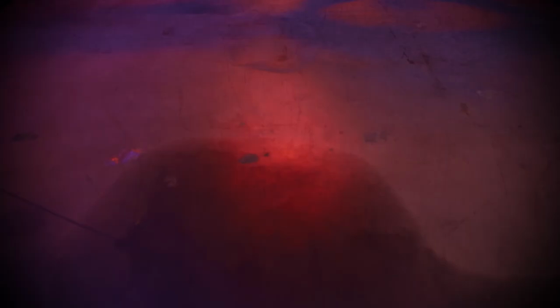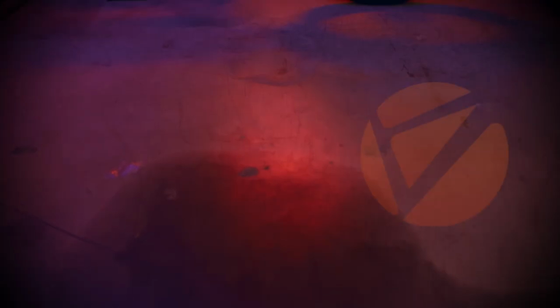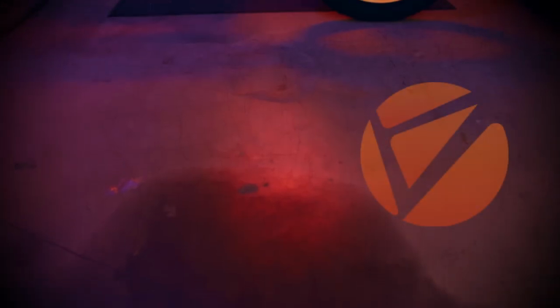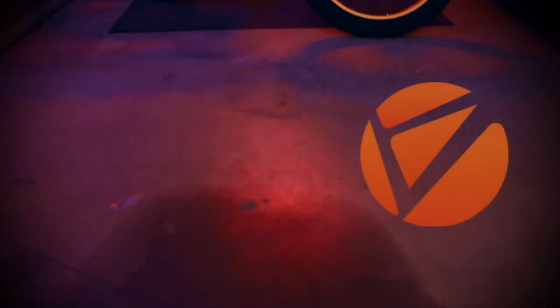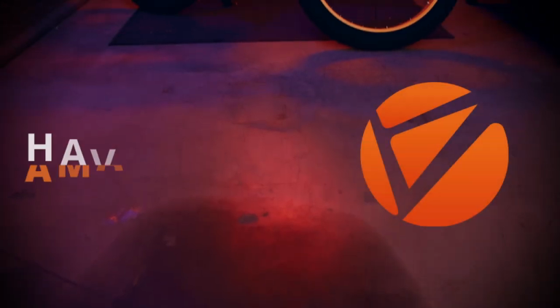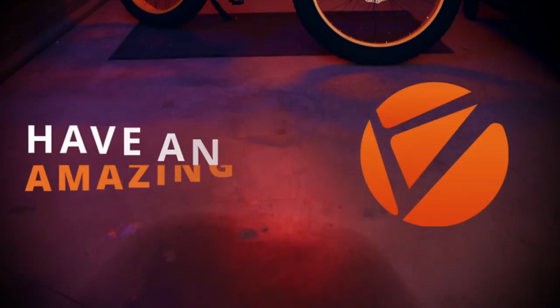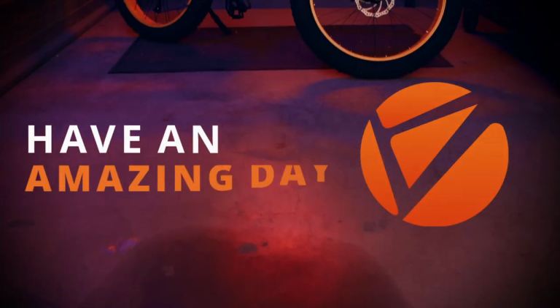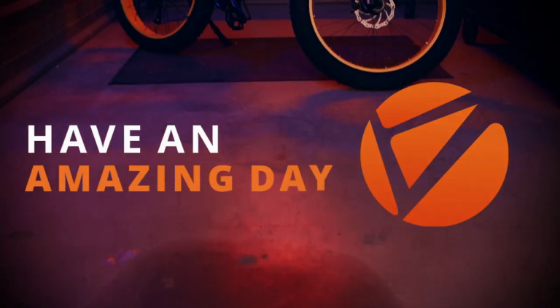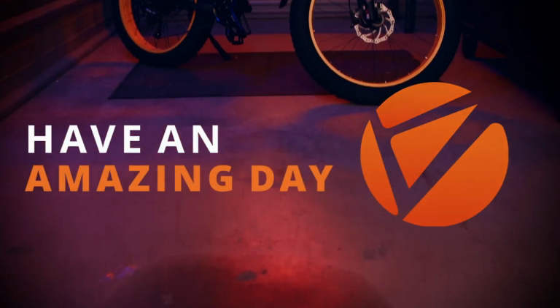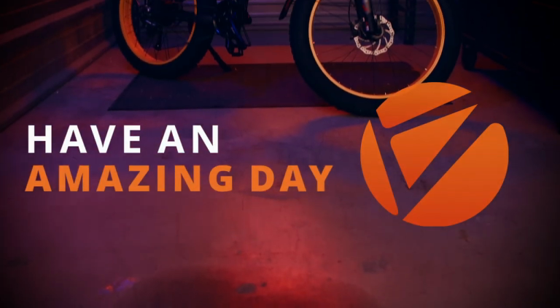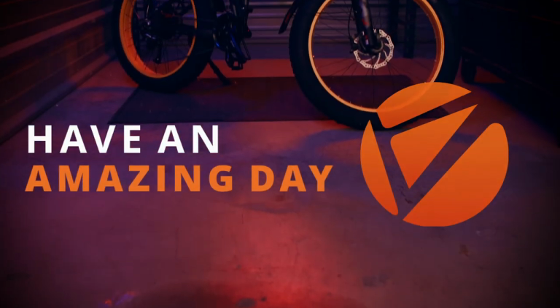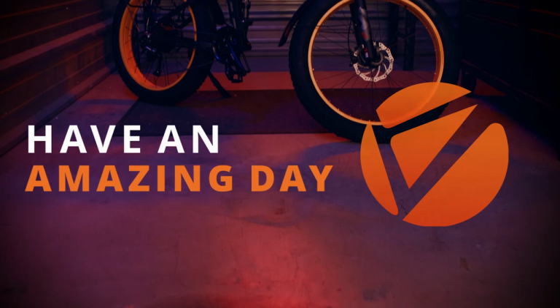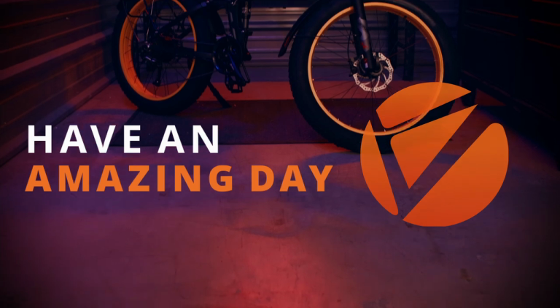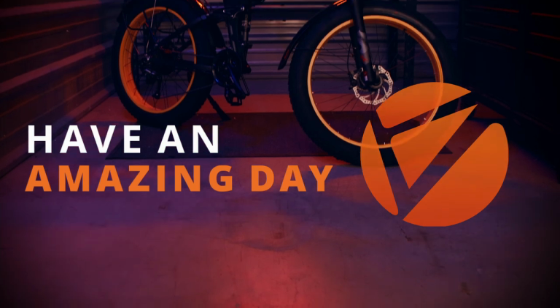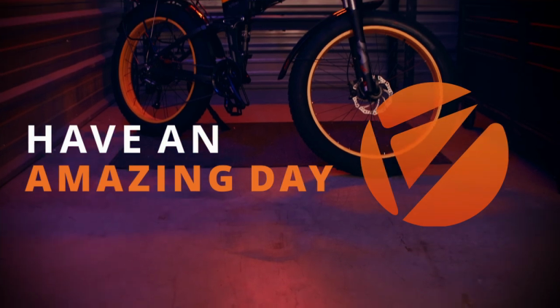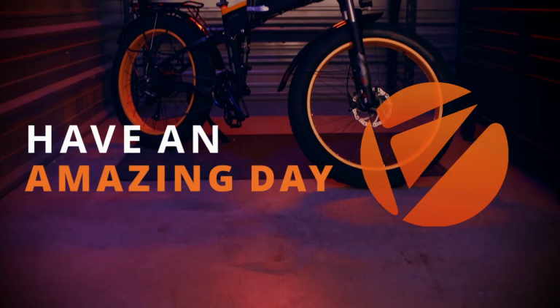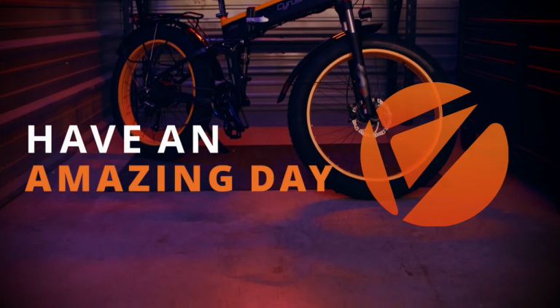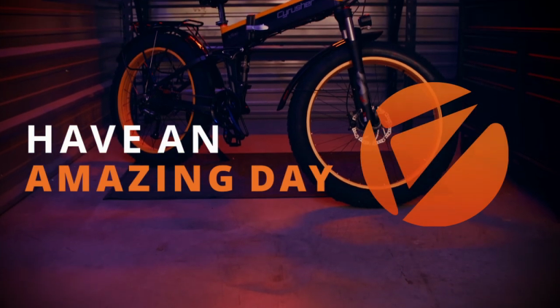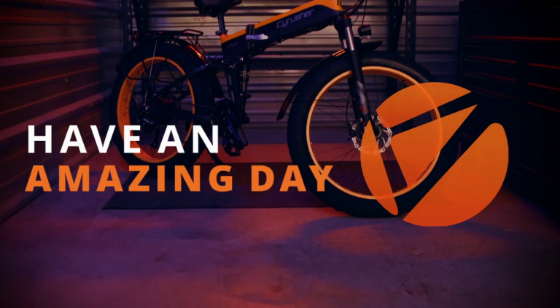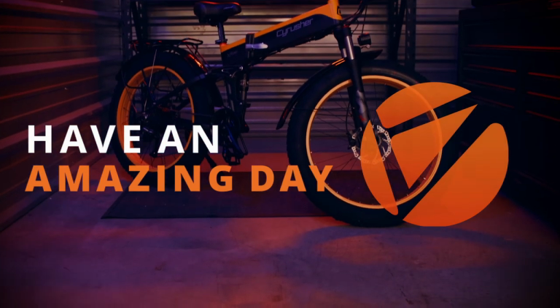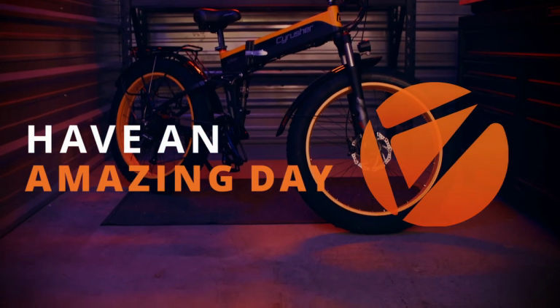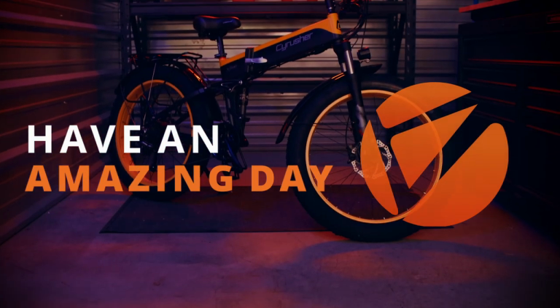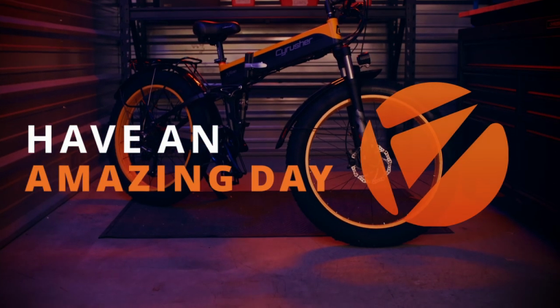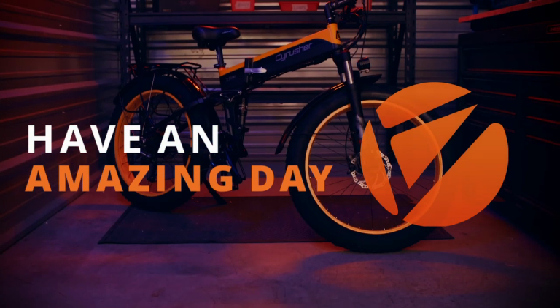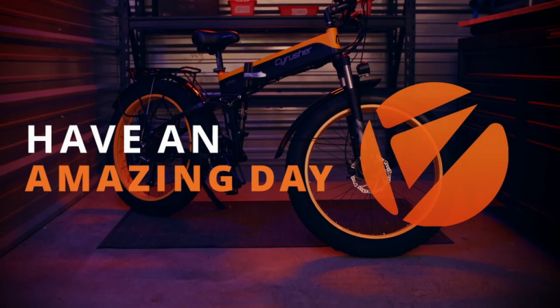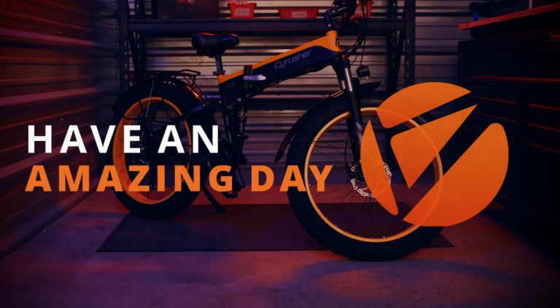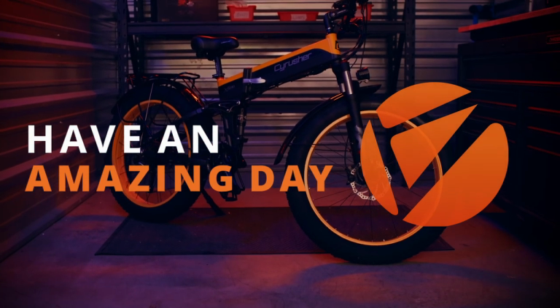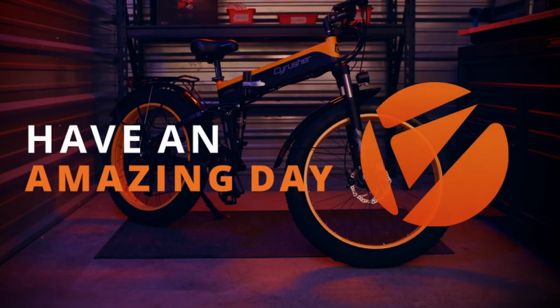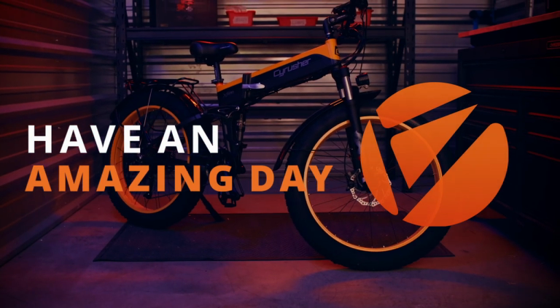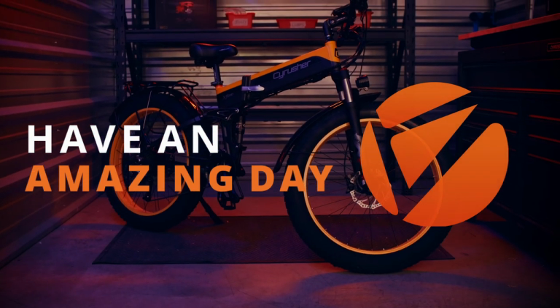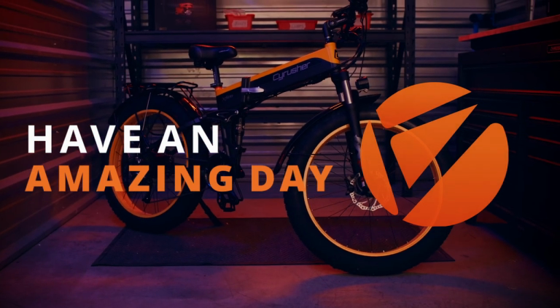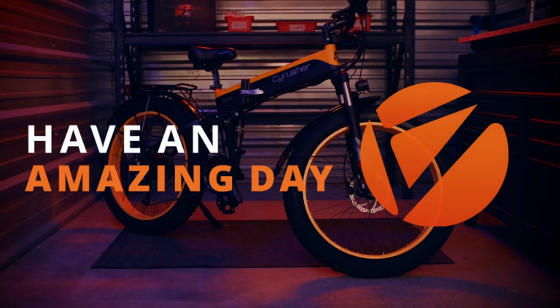Thank you for watching the XF690 assembly video. And from all of us at CyRusher, we hope you have an amazing day.